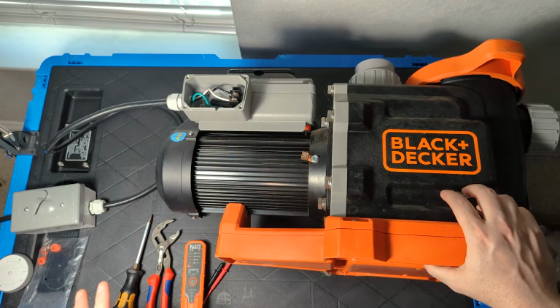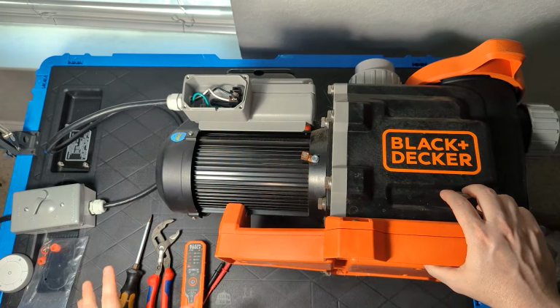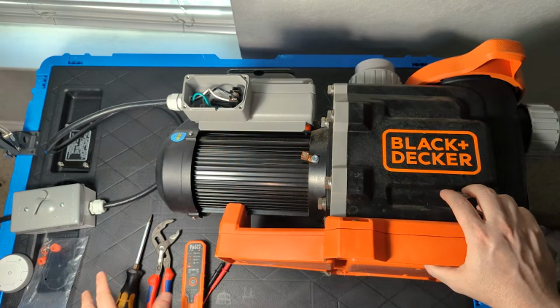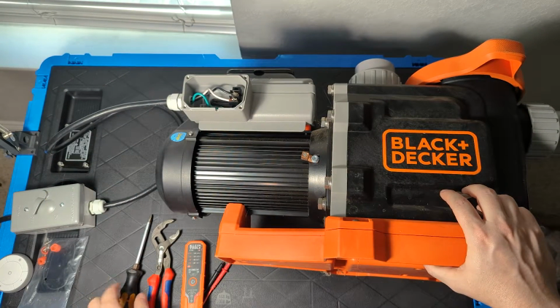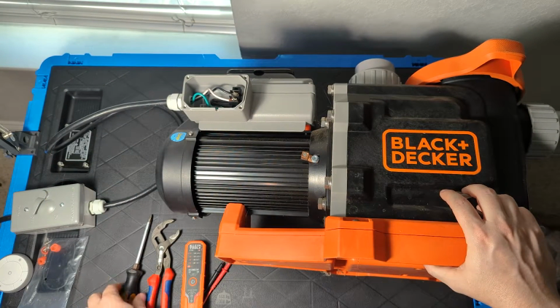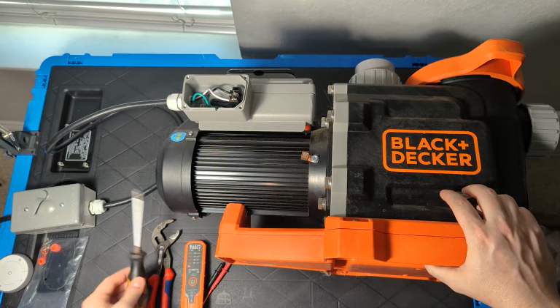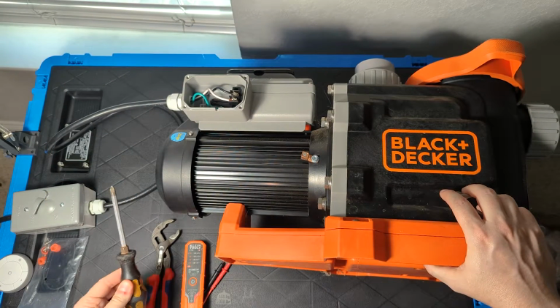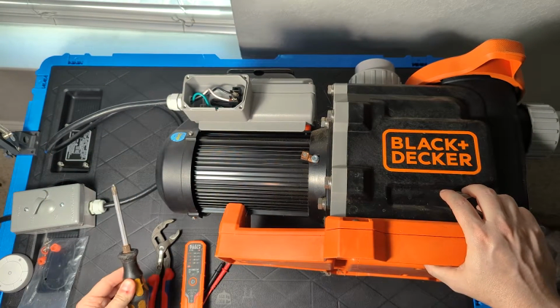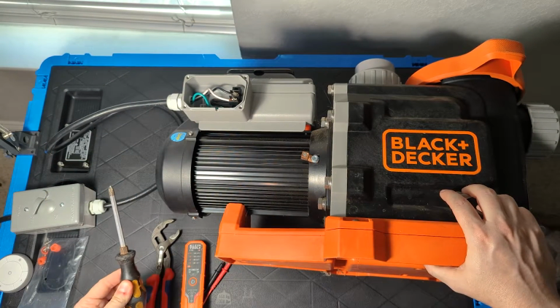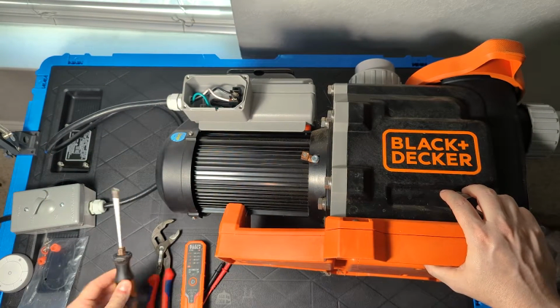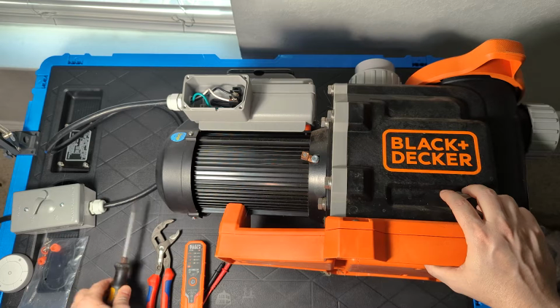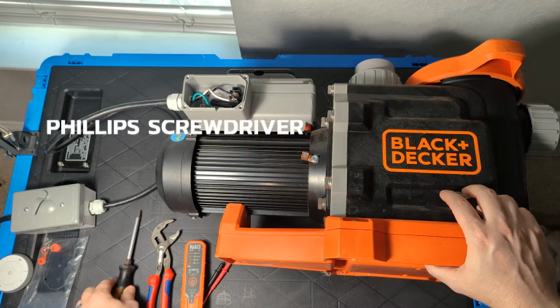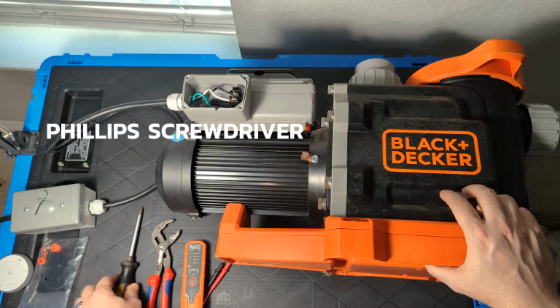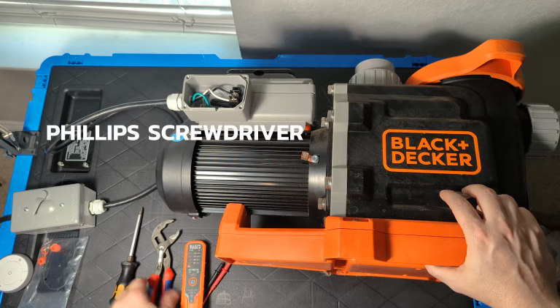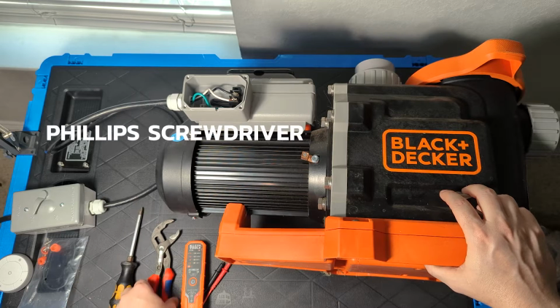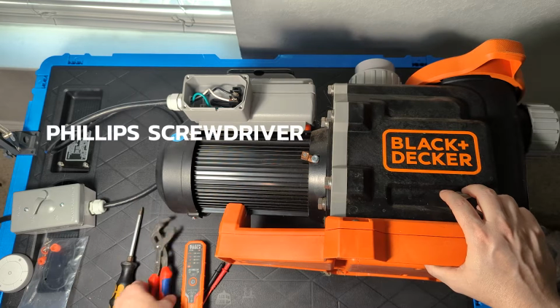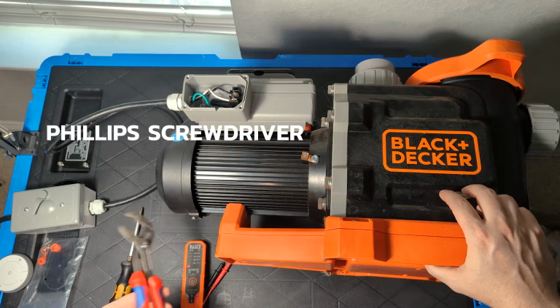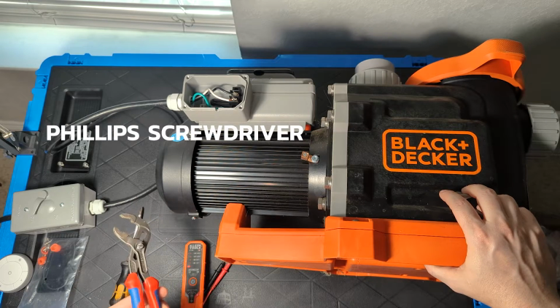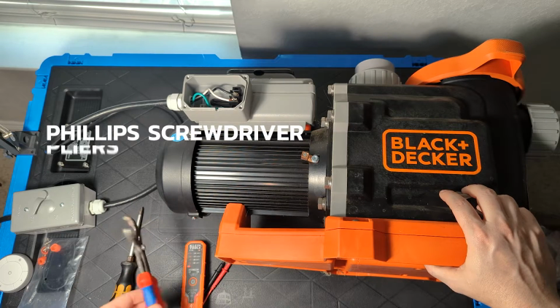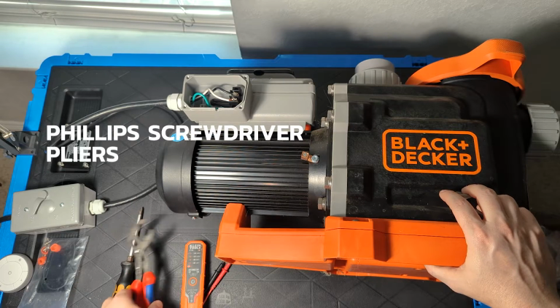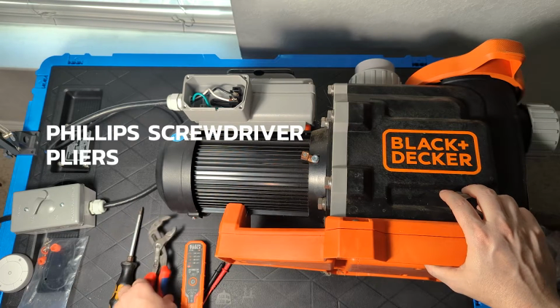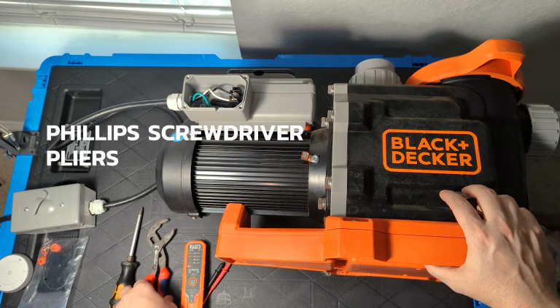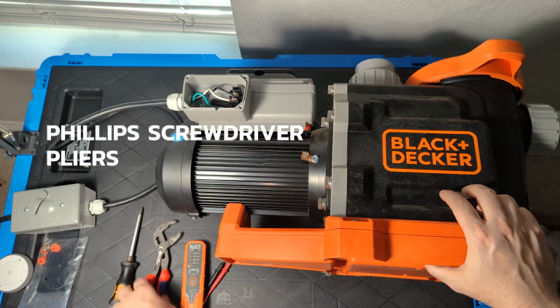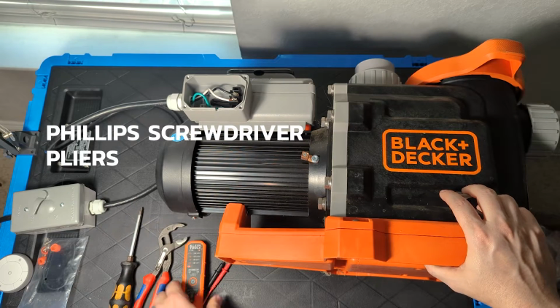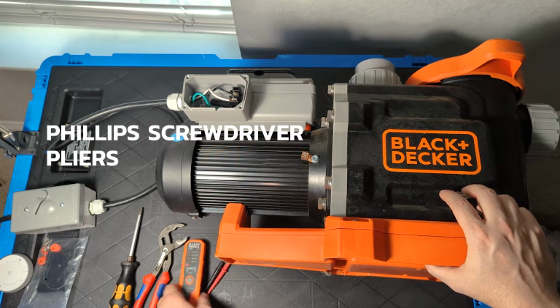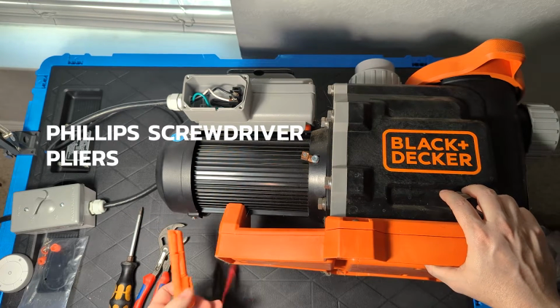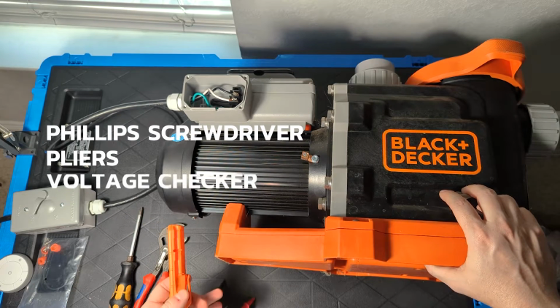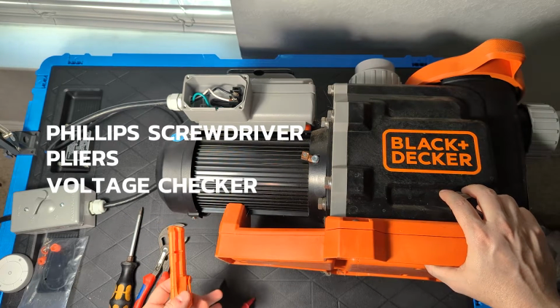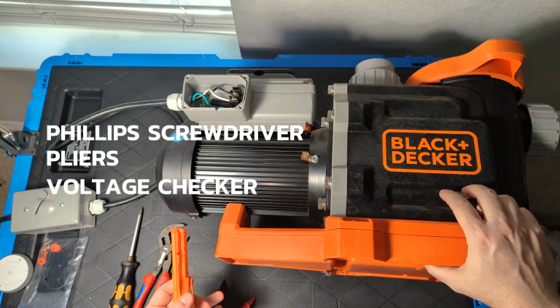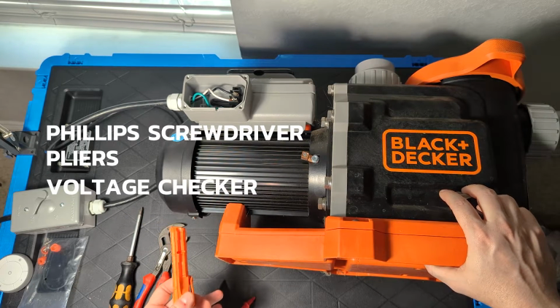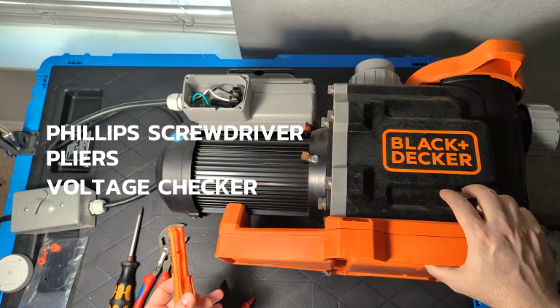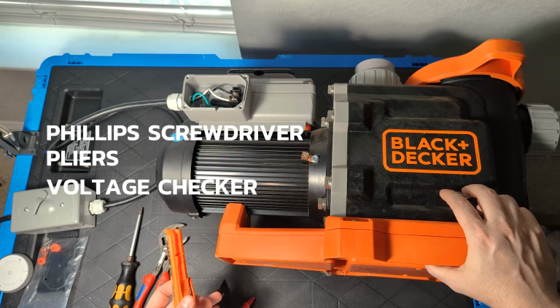The only tools you need are going to be a Phillips head screwdriver, a small pair of pliers, and some way to check voltage.